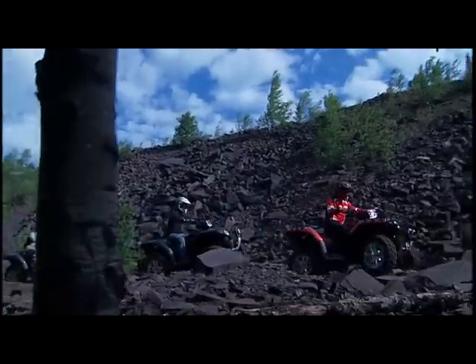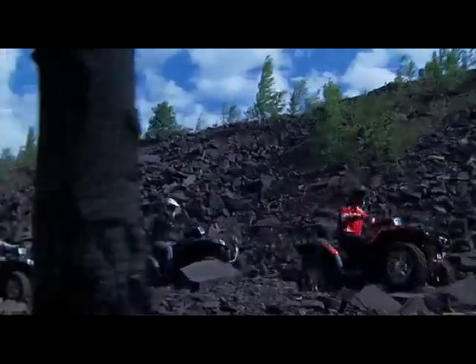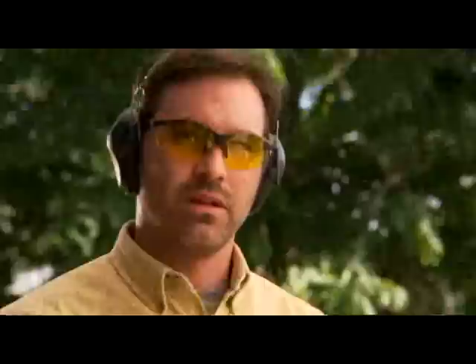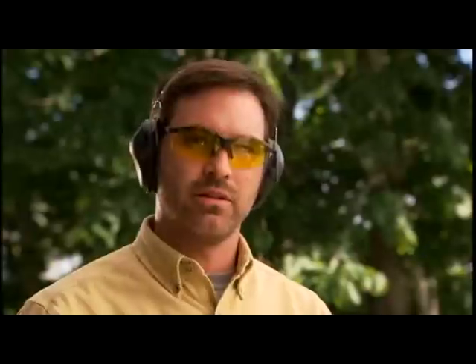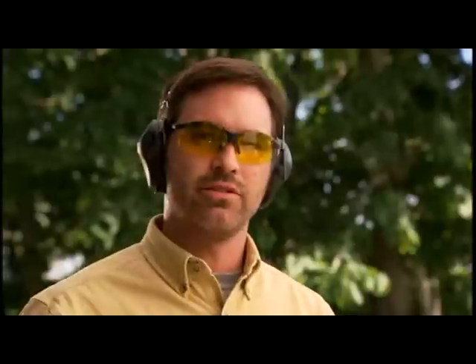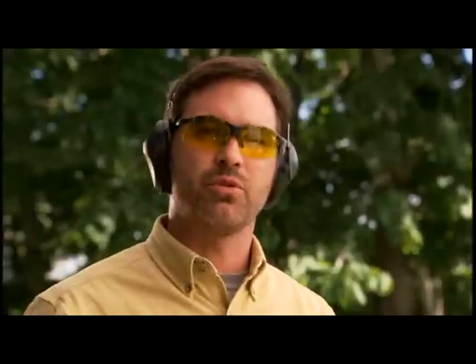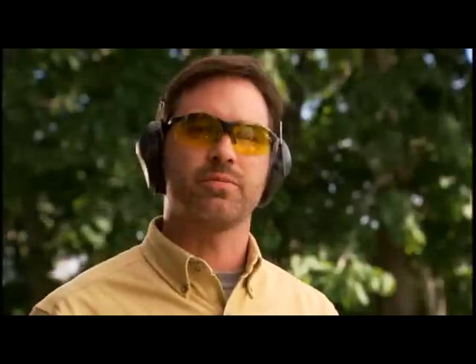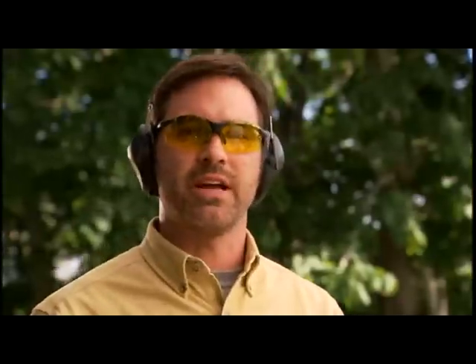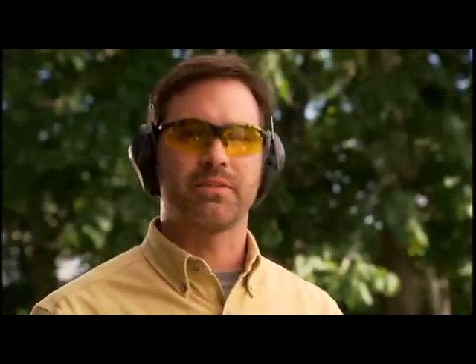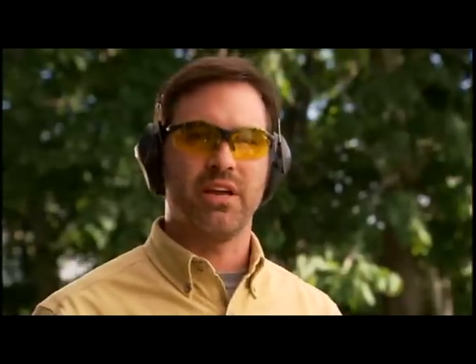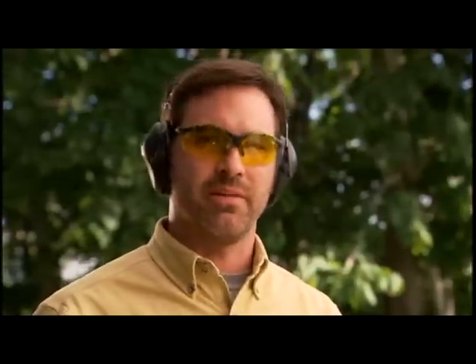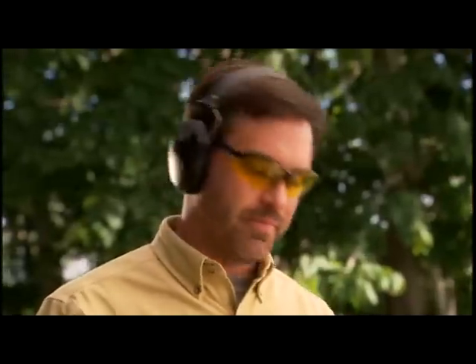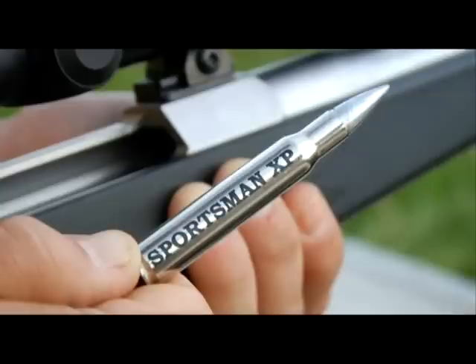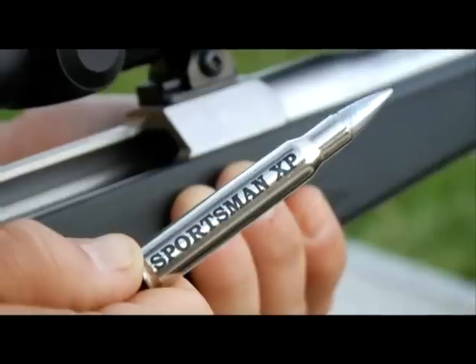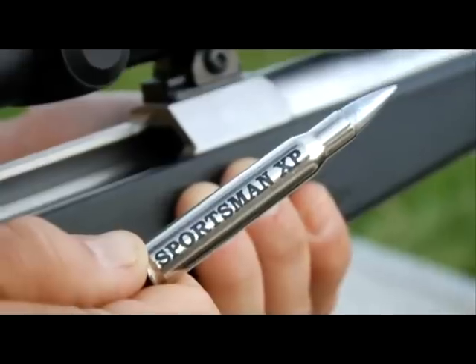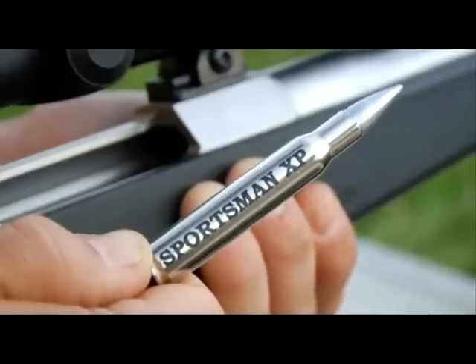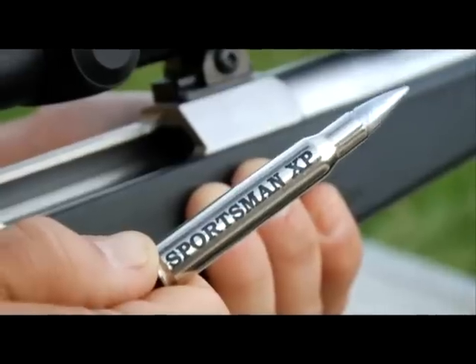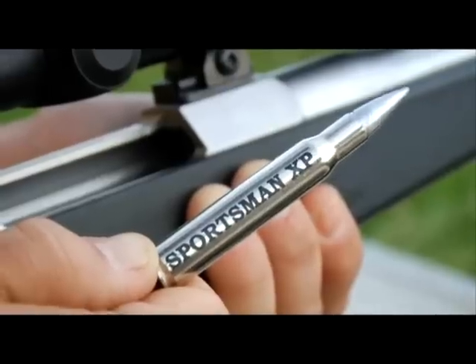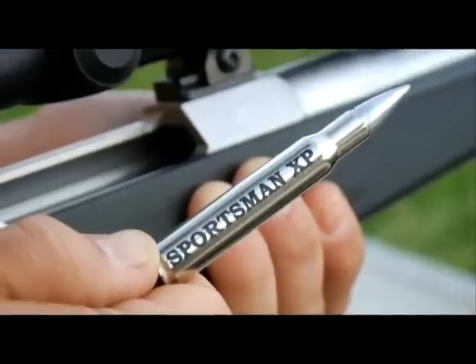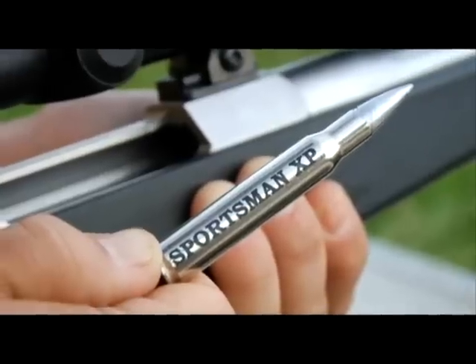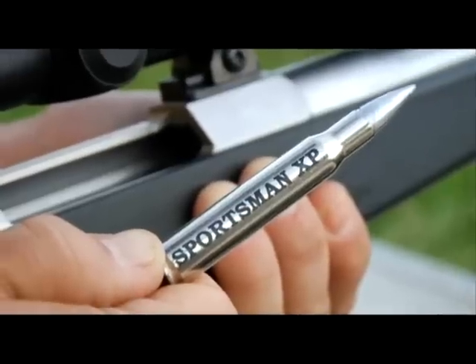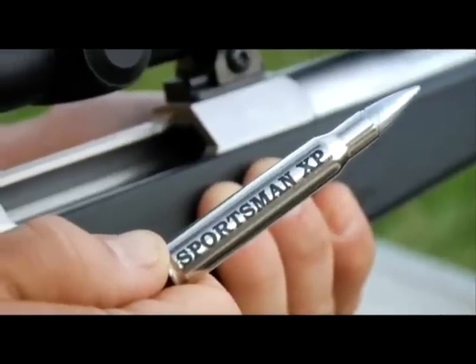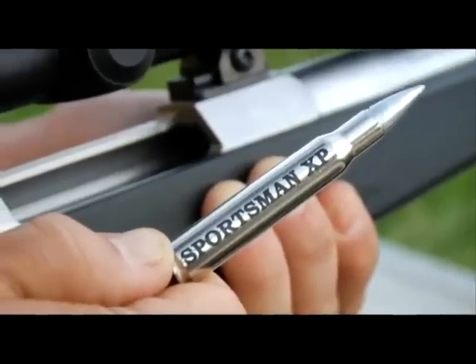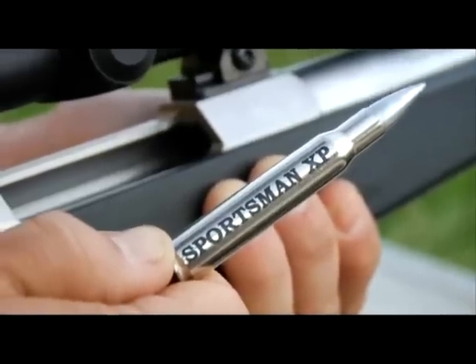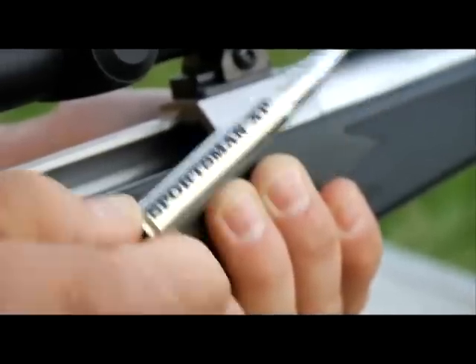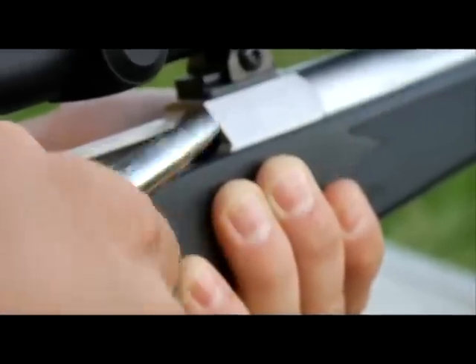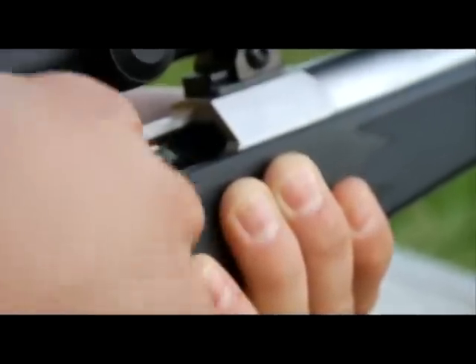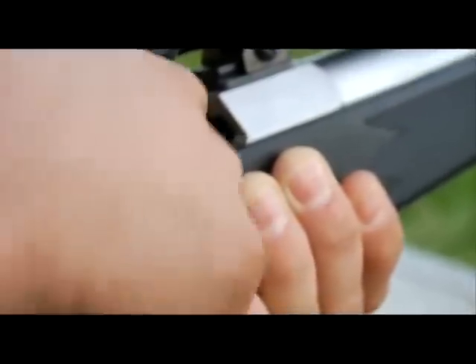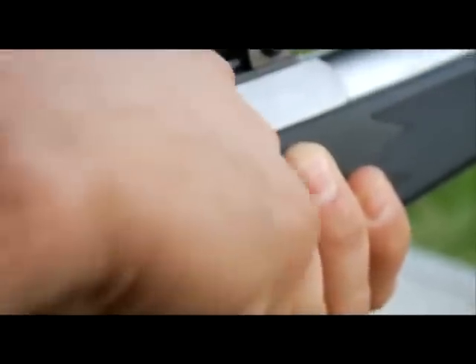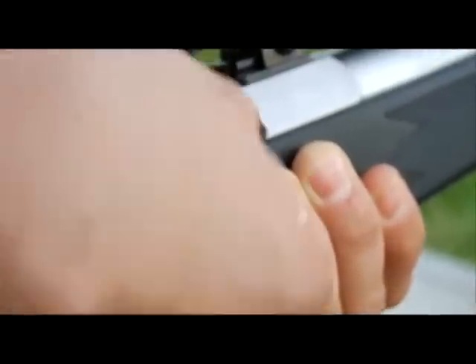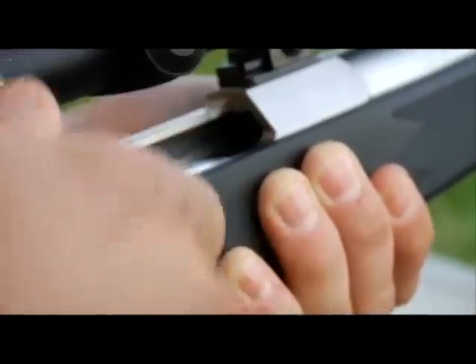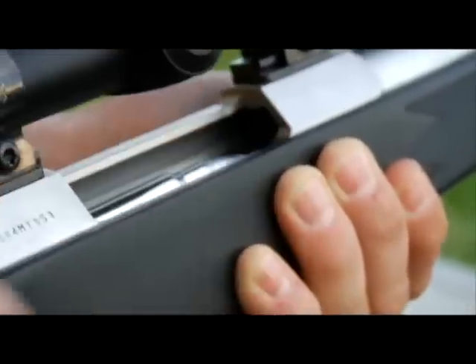The new Sportsman XP — XP stands for extreme performance. And that's your silver bullet.